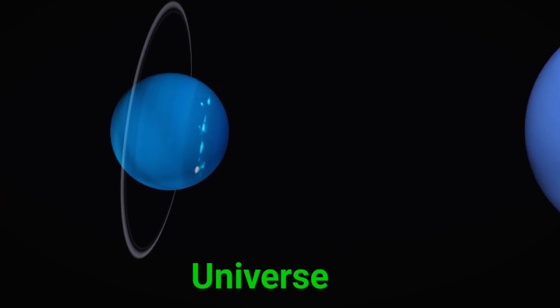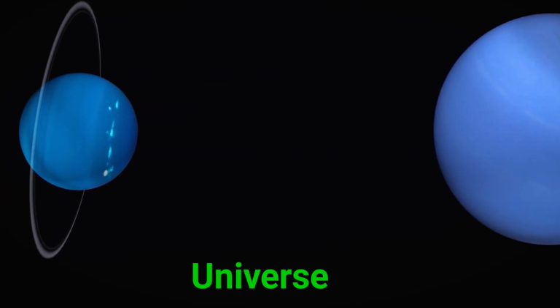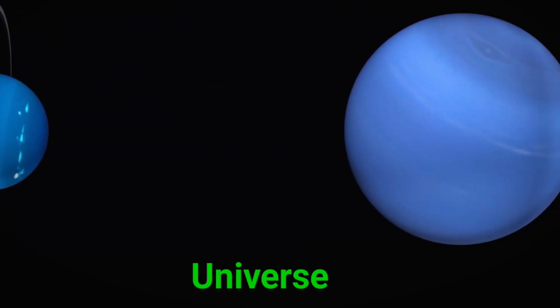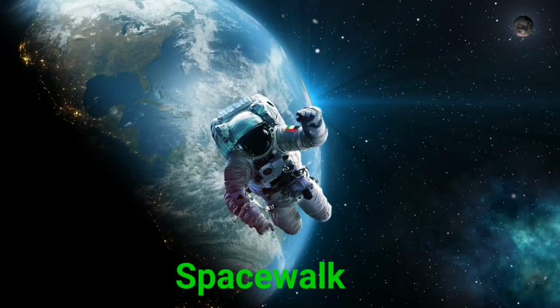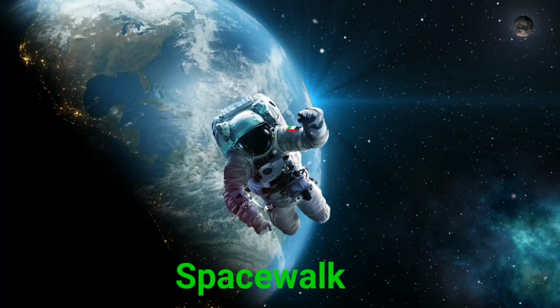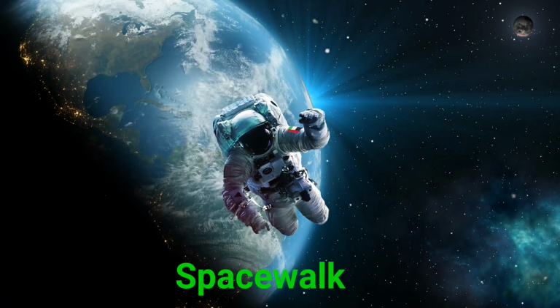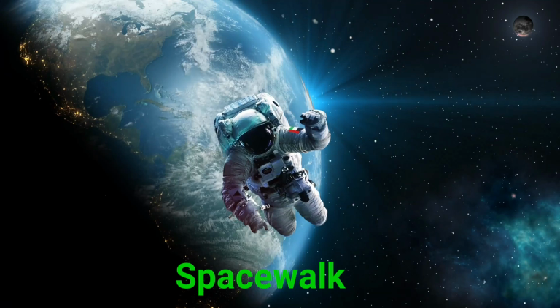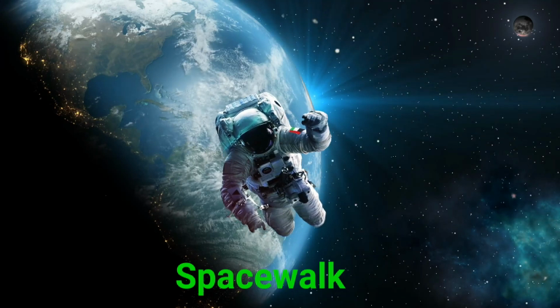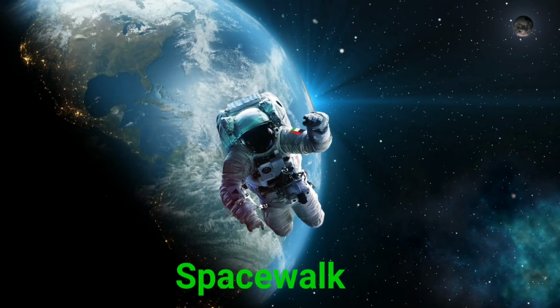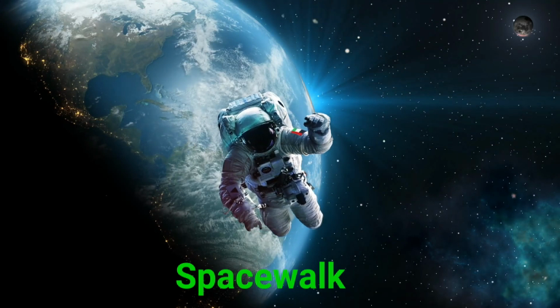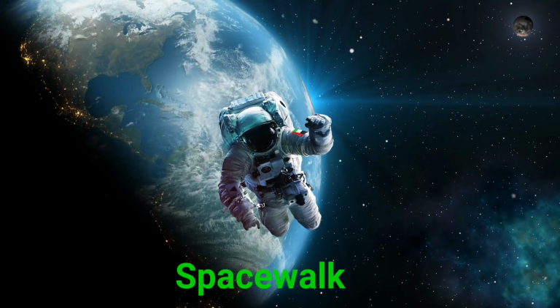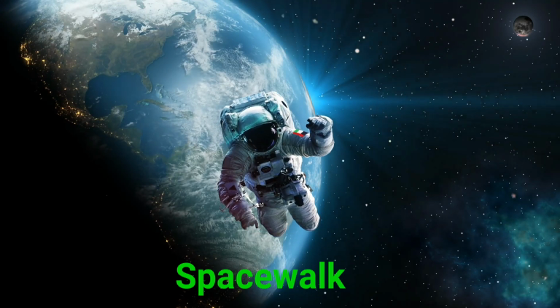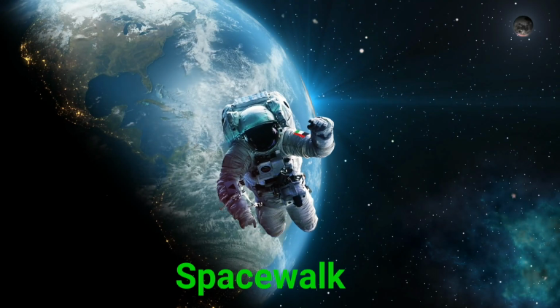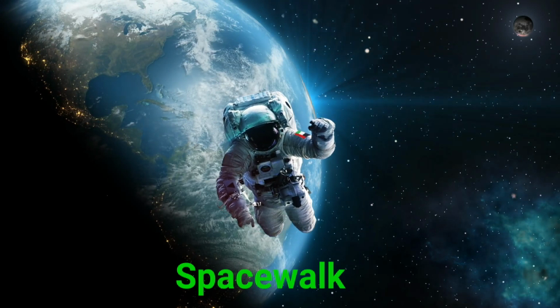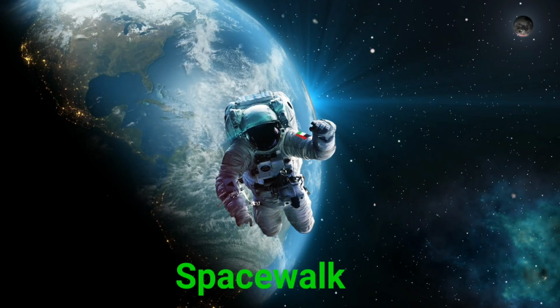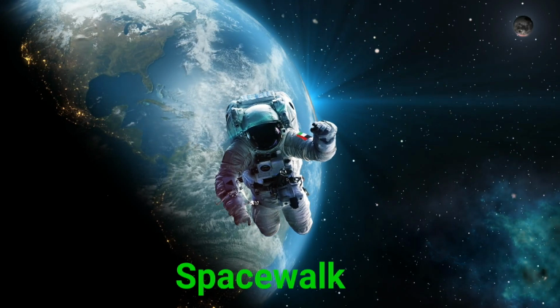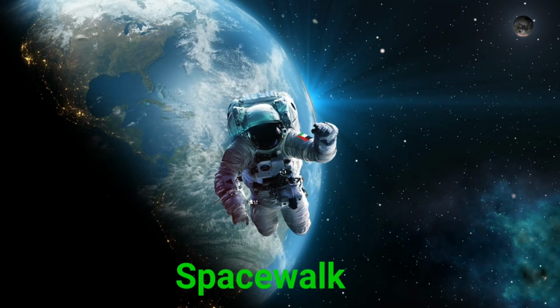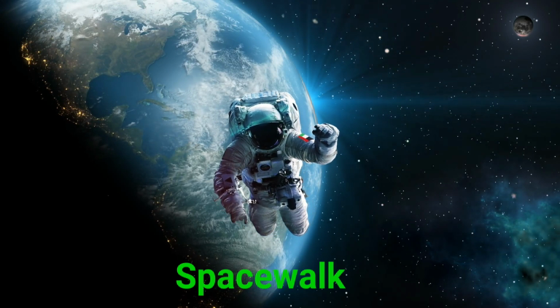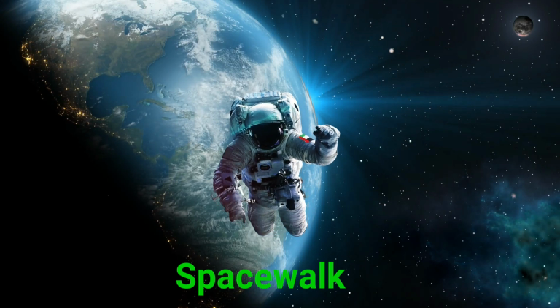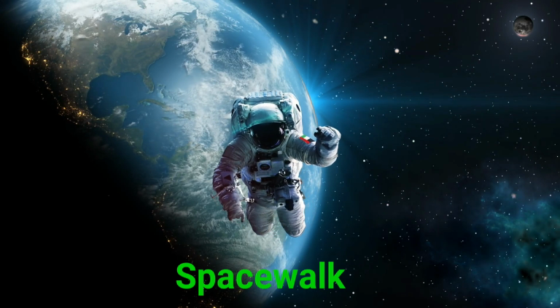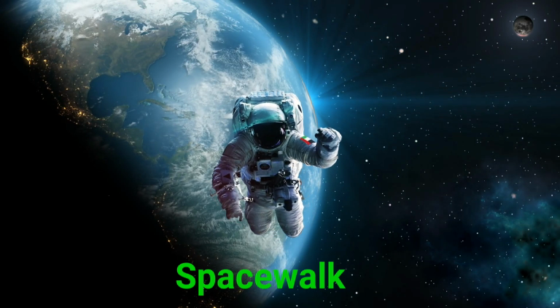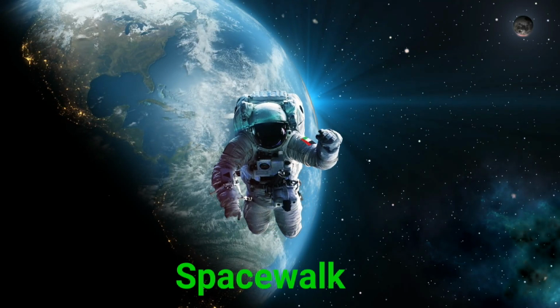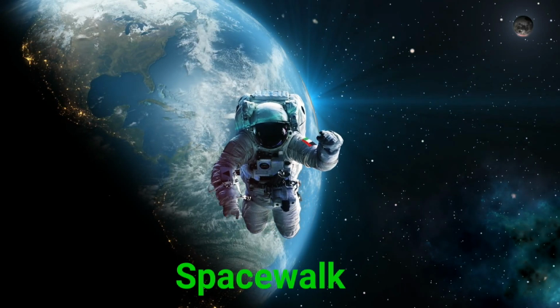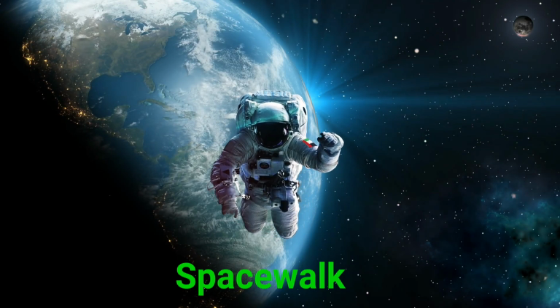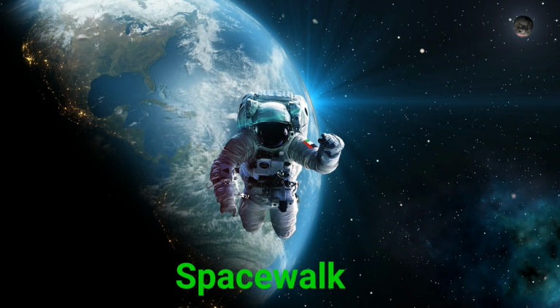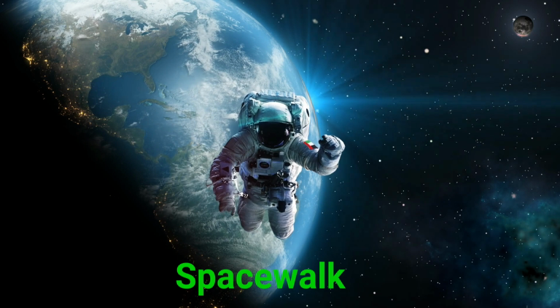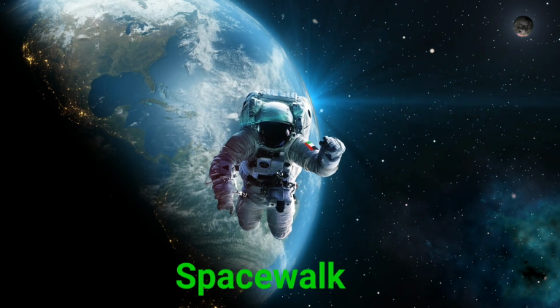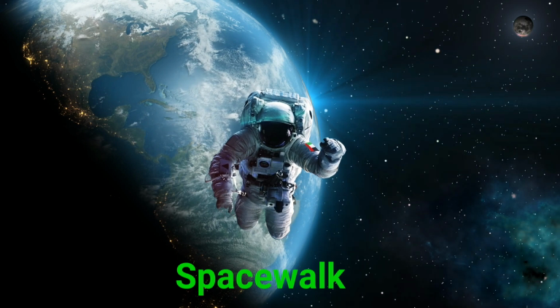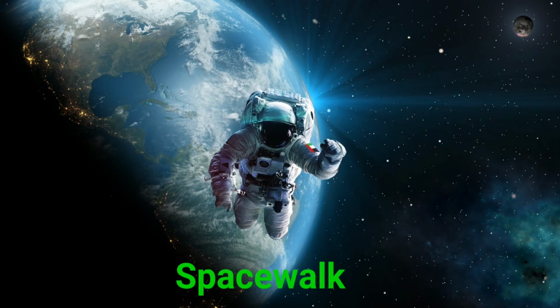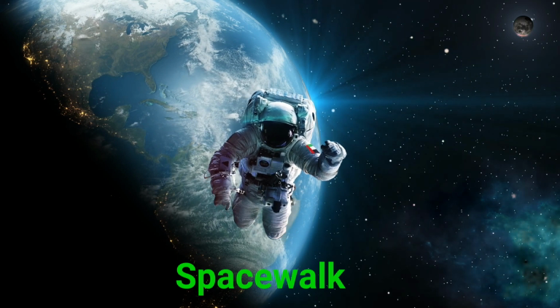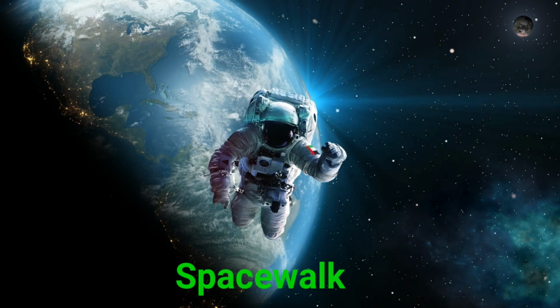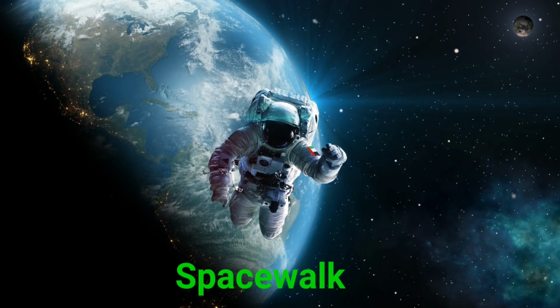This is a spacewalk. A spacewalk is when astronauts go outside their spaceship wearing spacesuits.